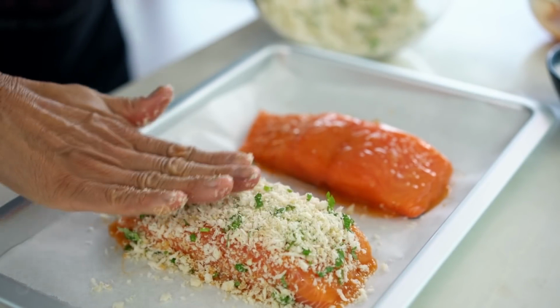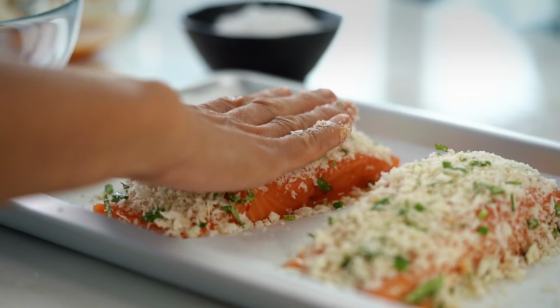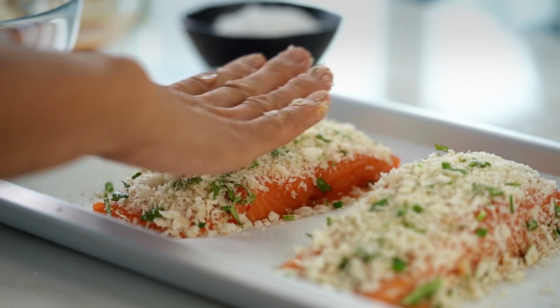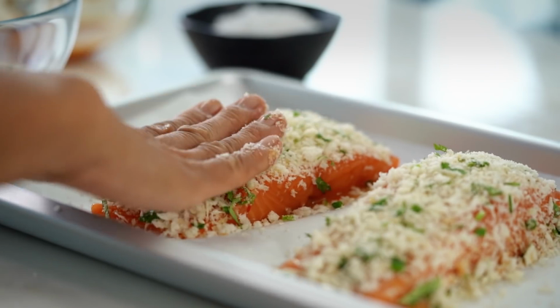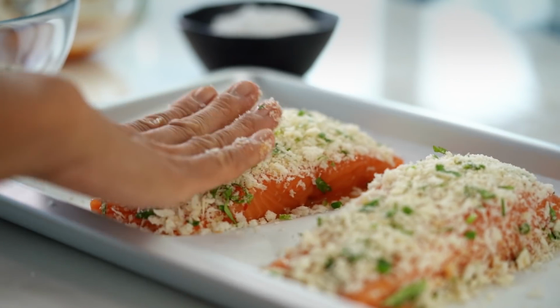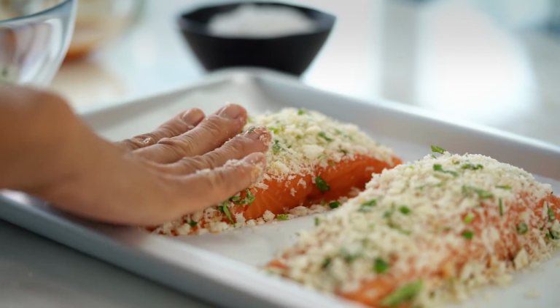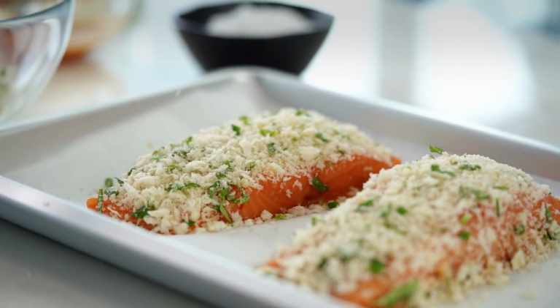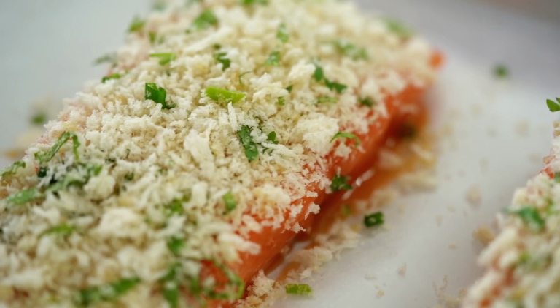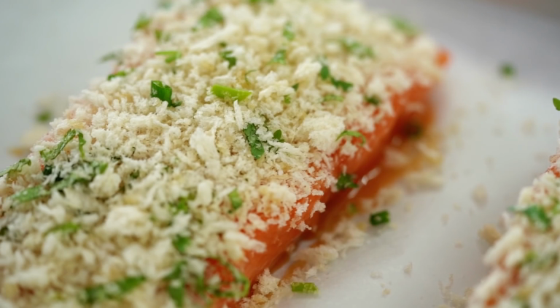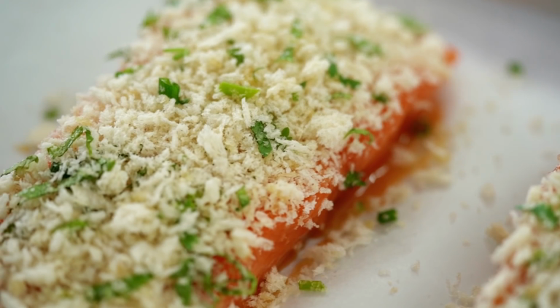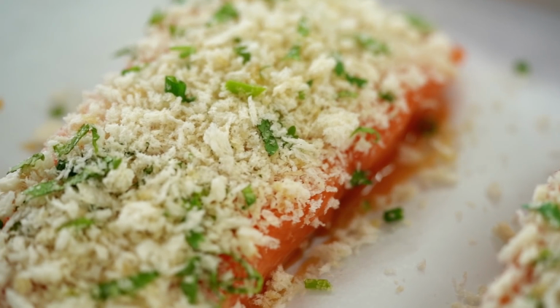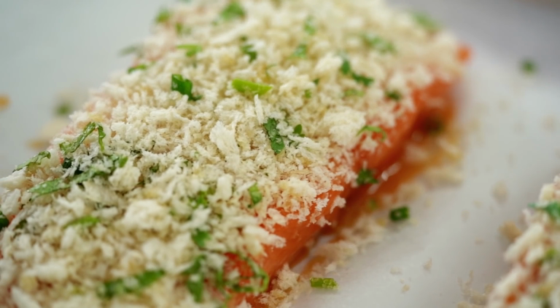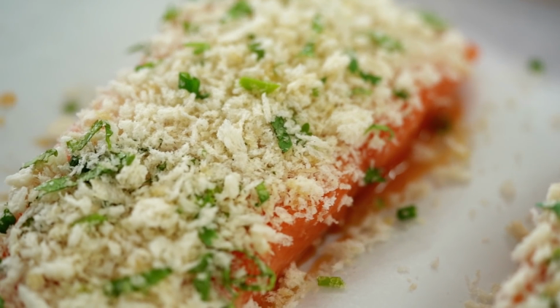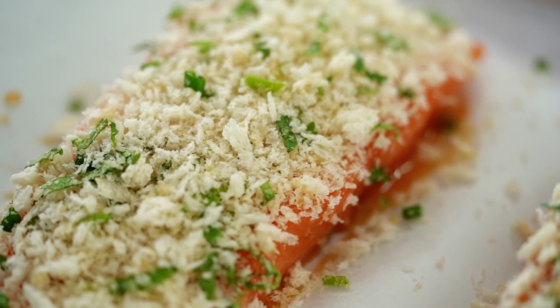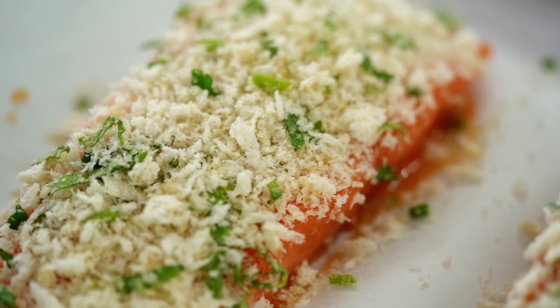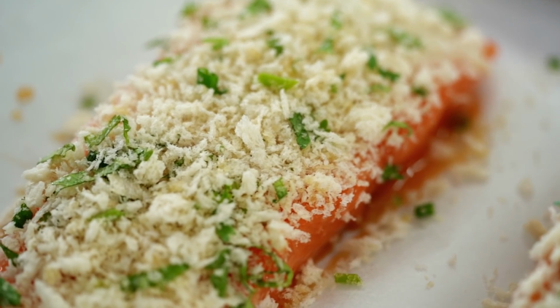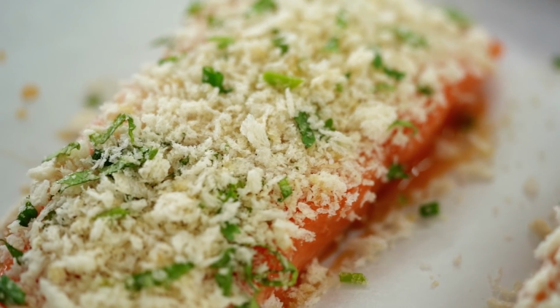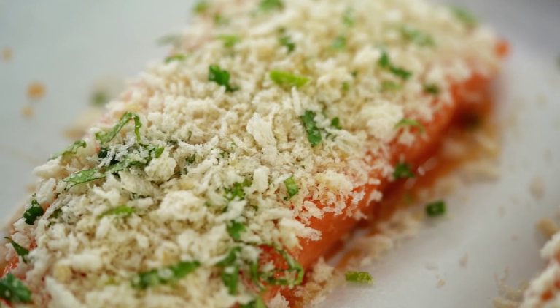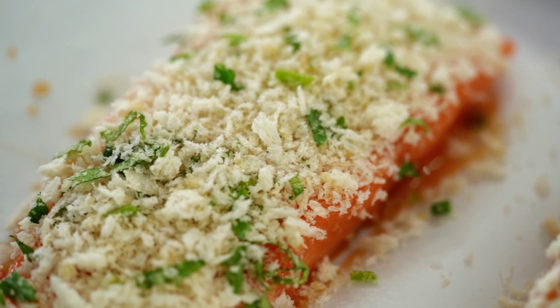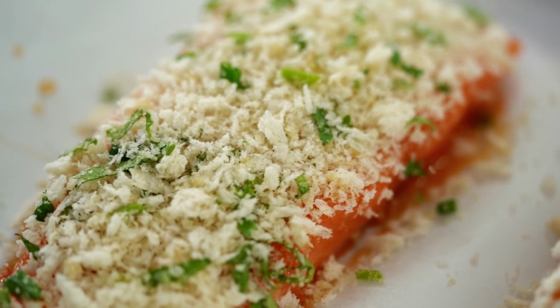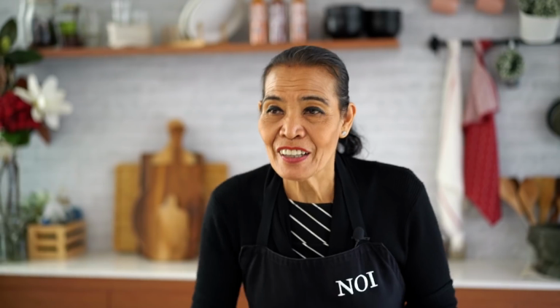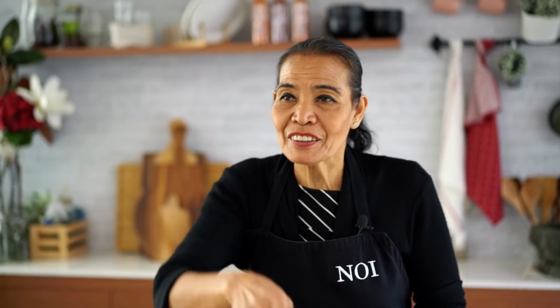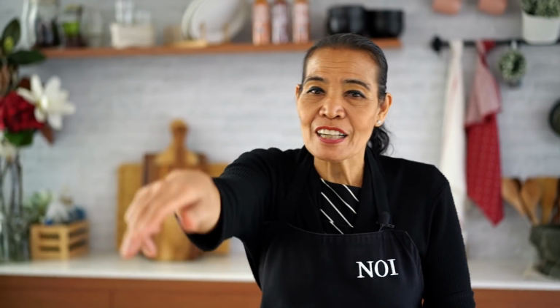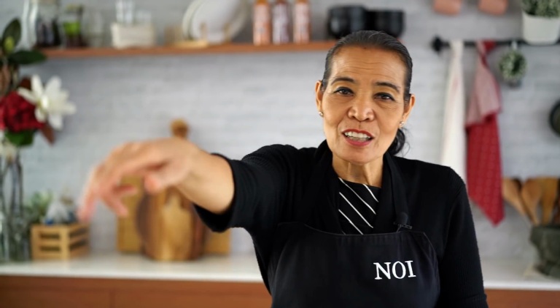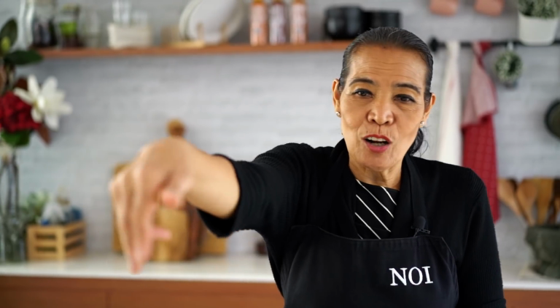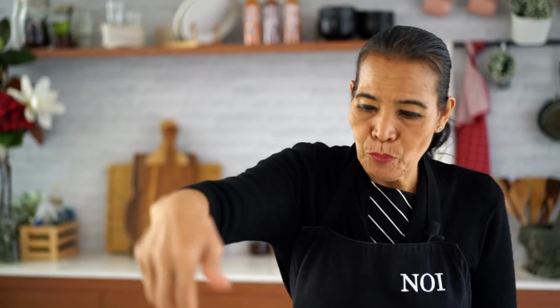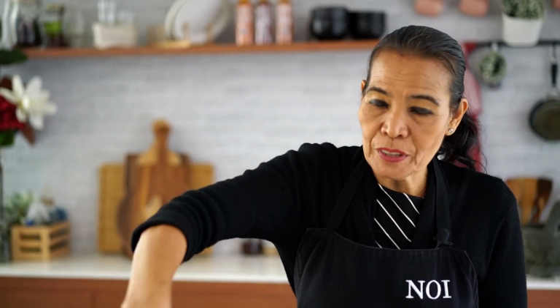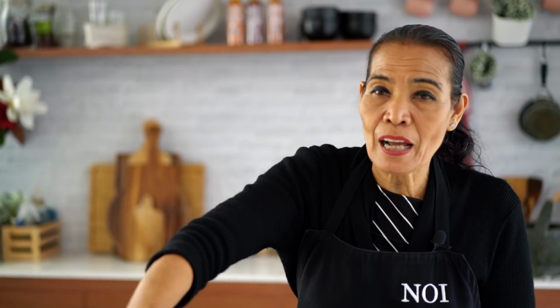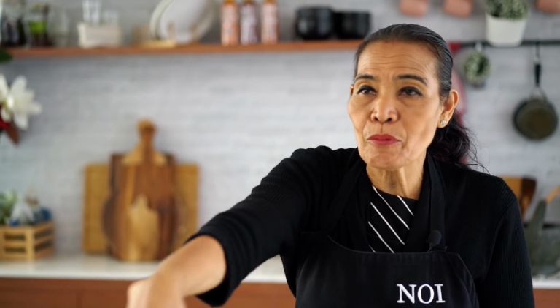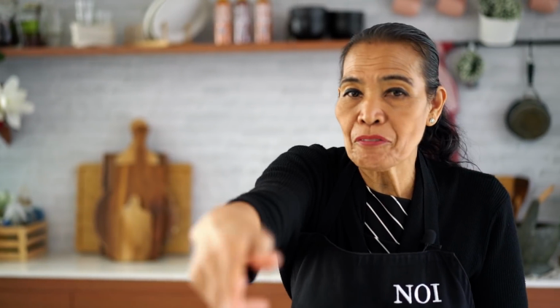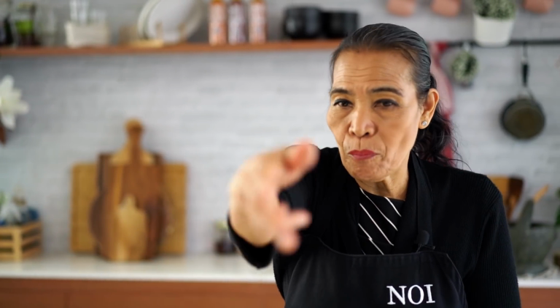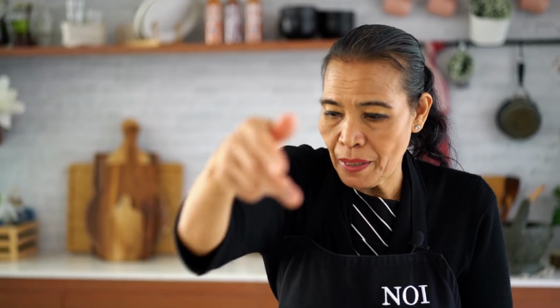Now I'm putting it in the oven — about 12 minutes or until it's cooked. Son-in-law, put this in the oven for me.